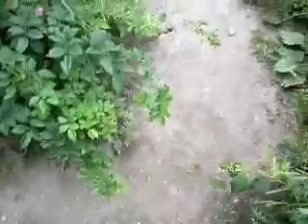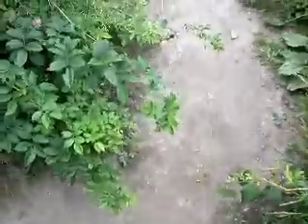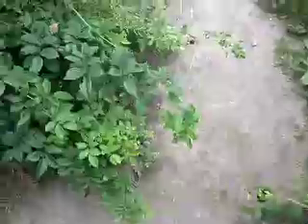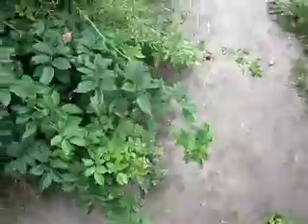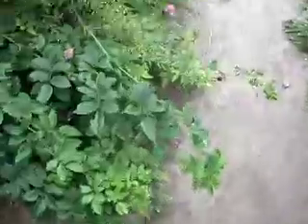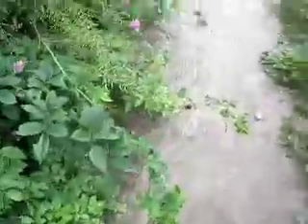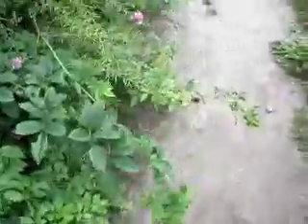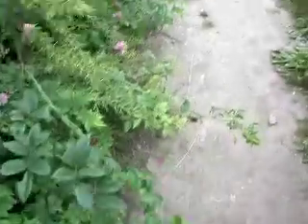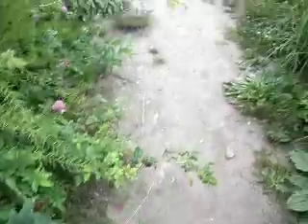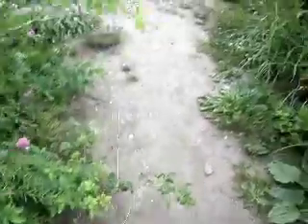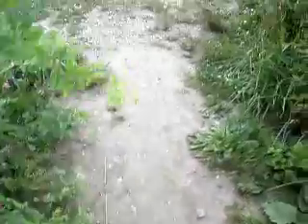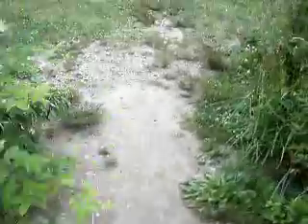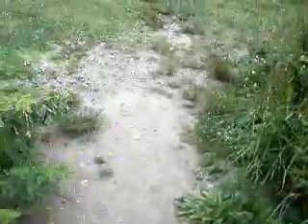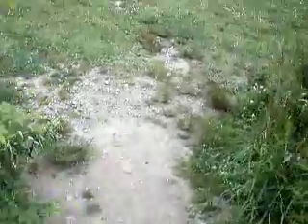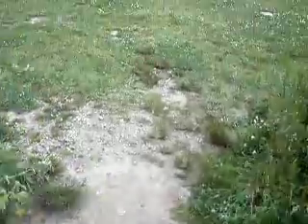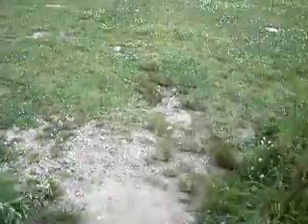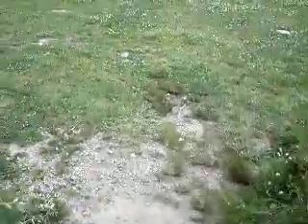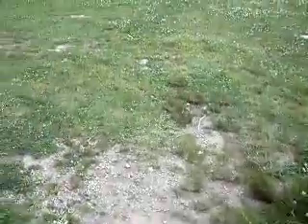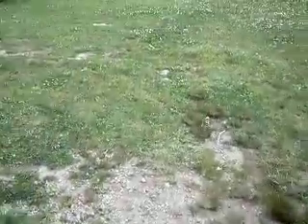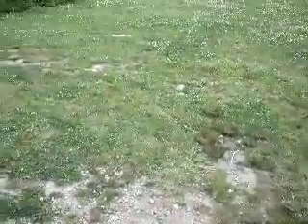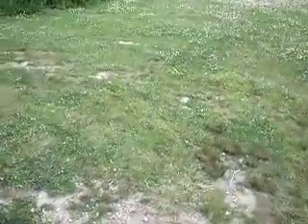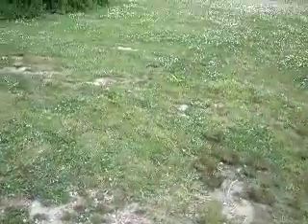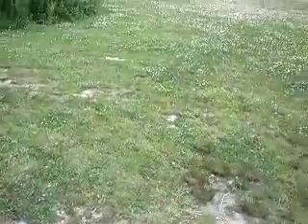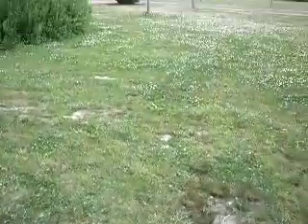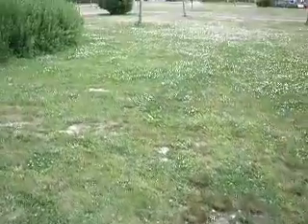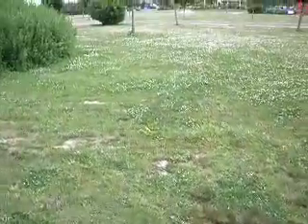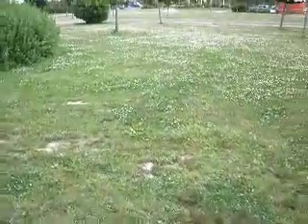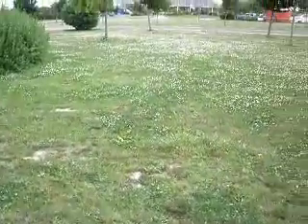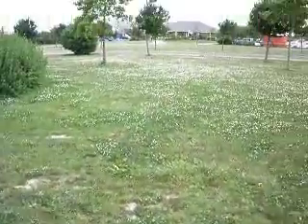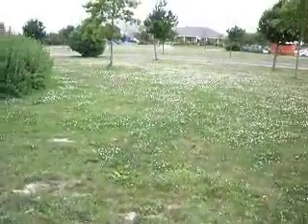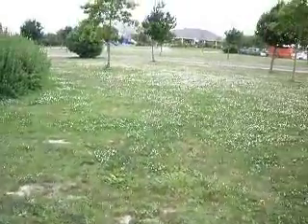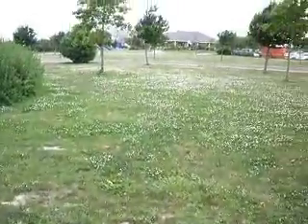Hey, we made it back in one piece from the top of Fort Rodman.